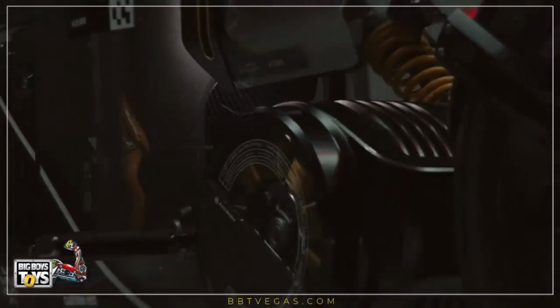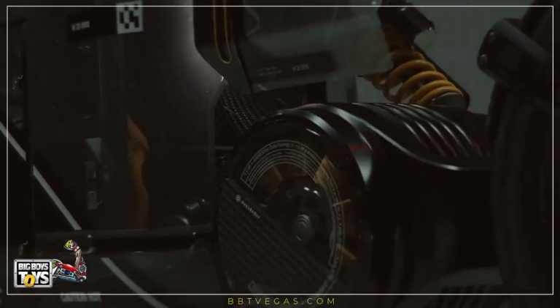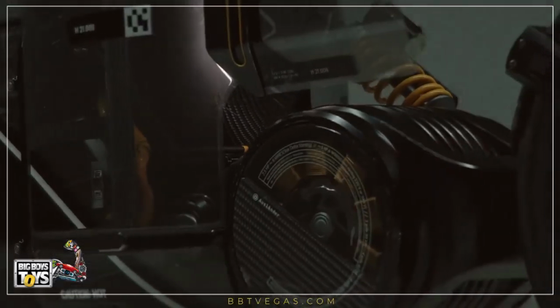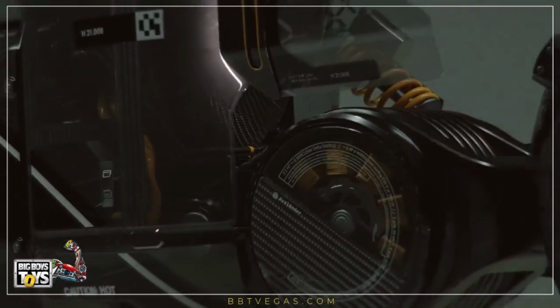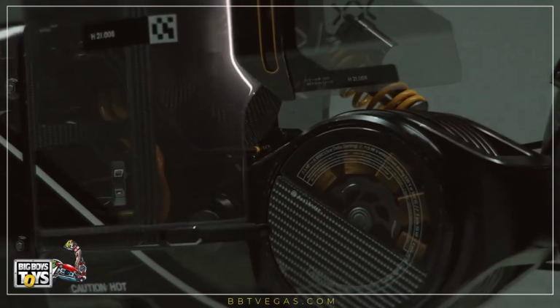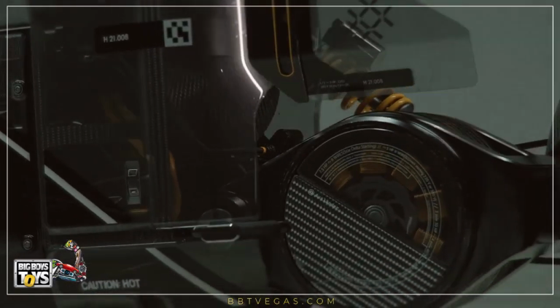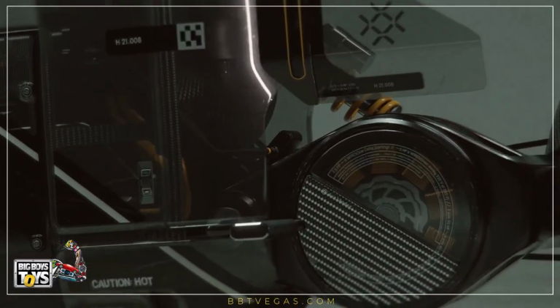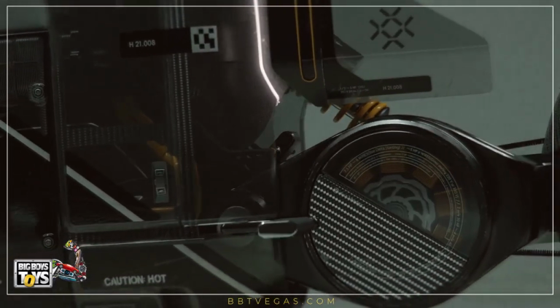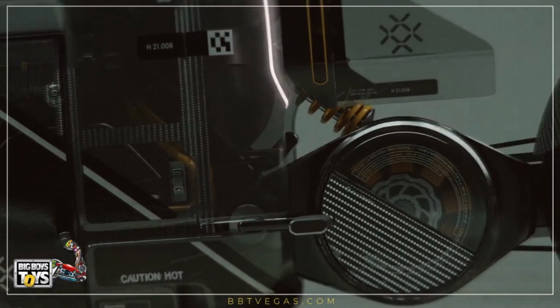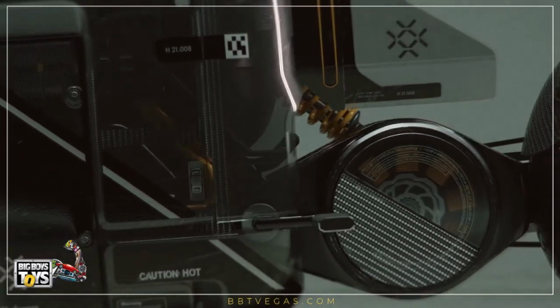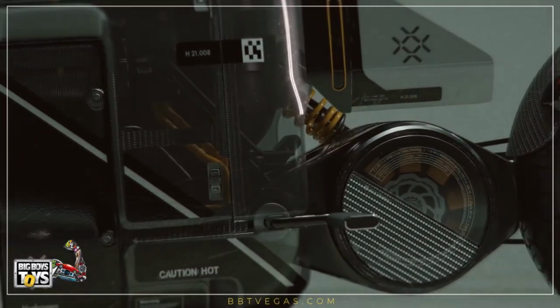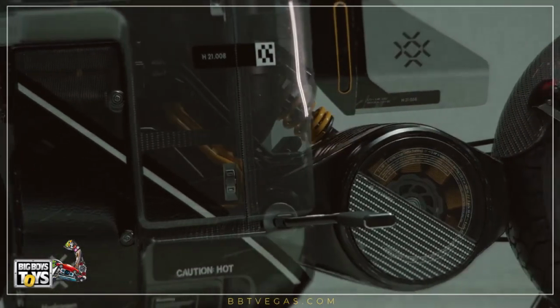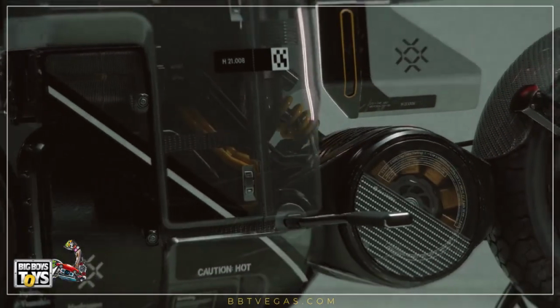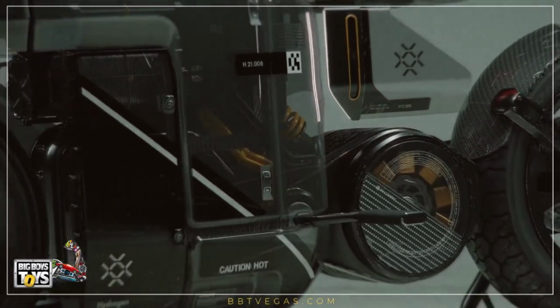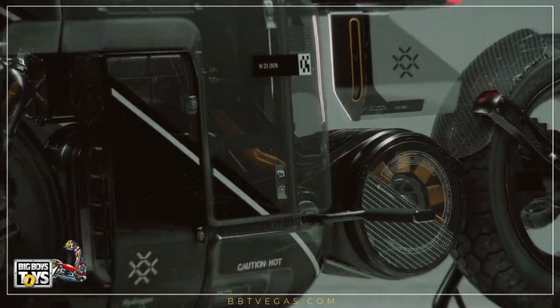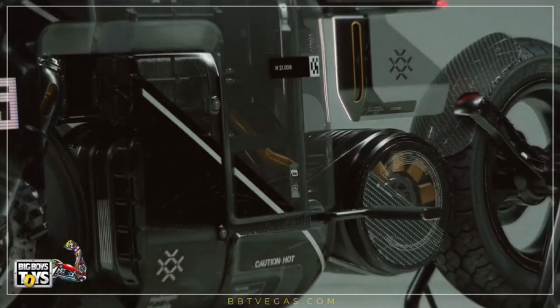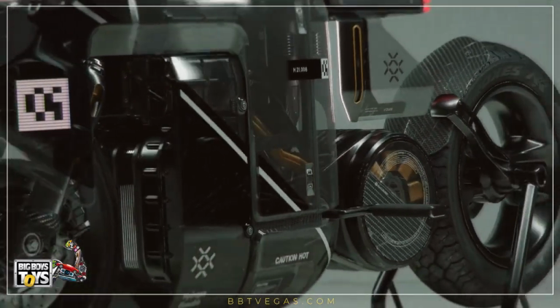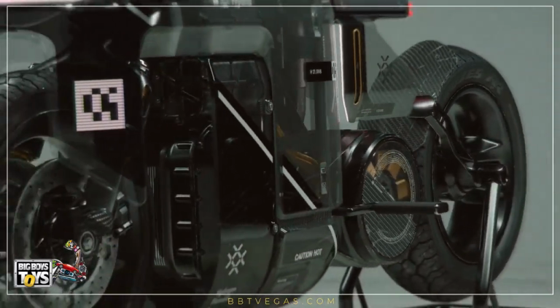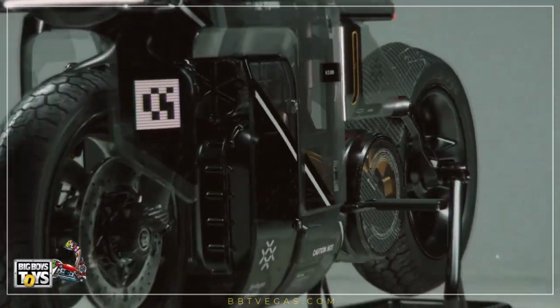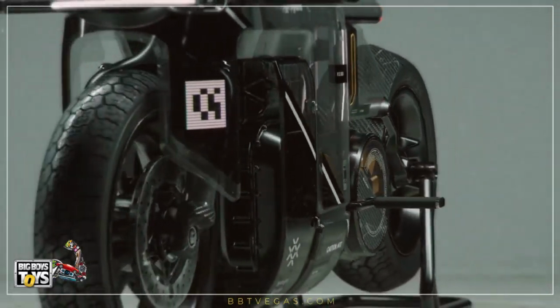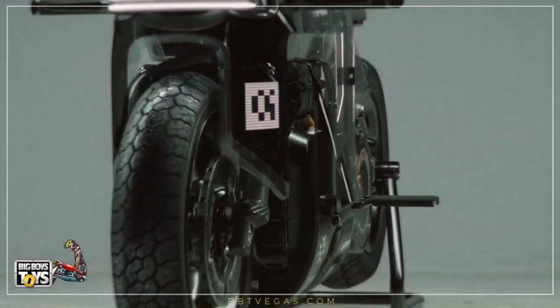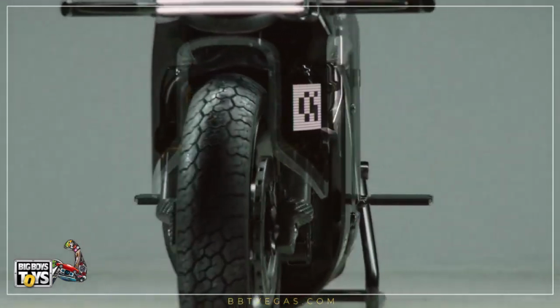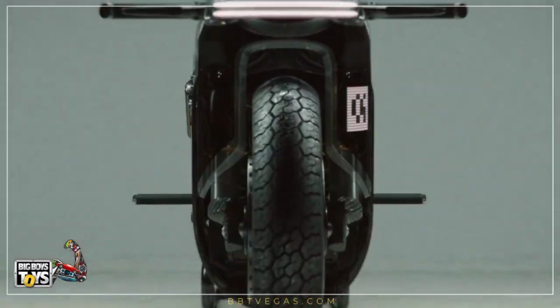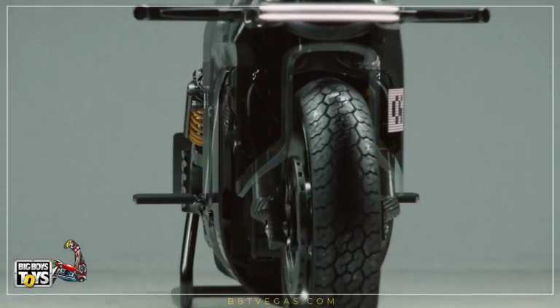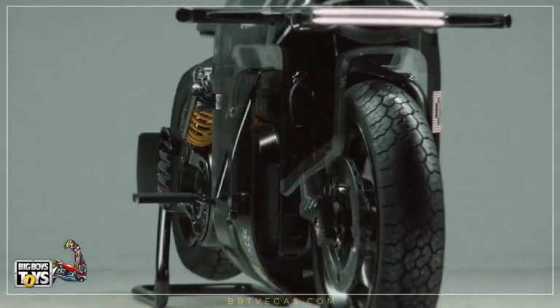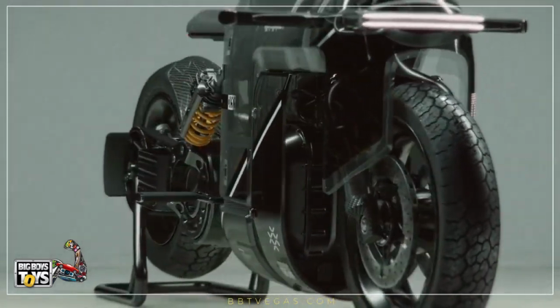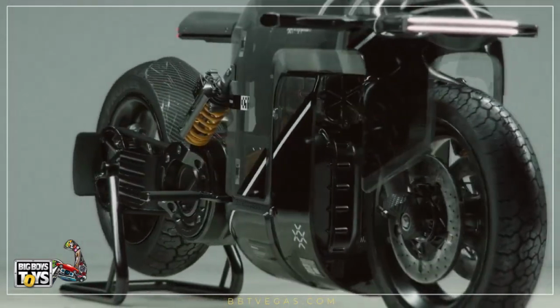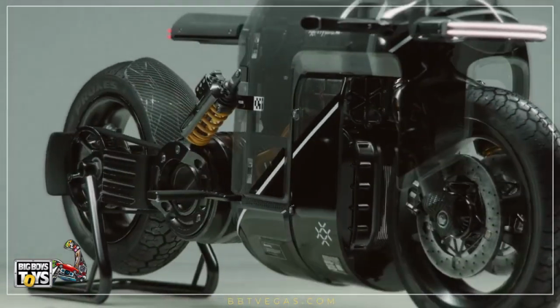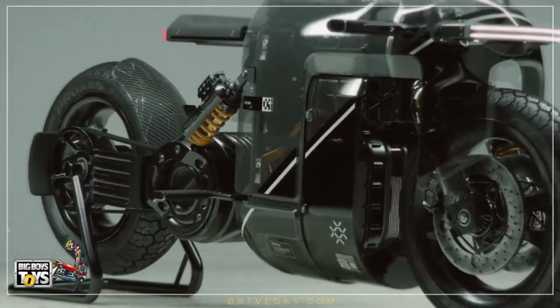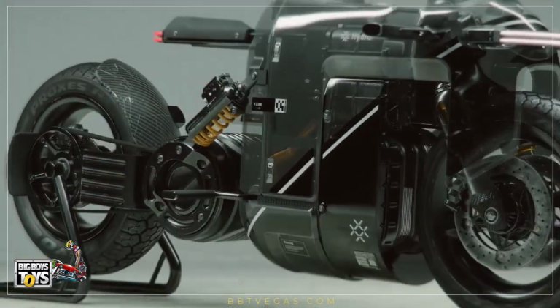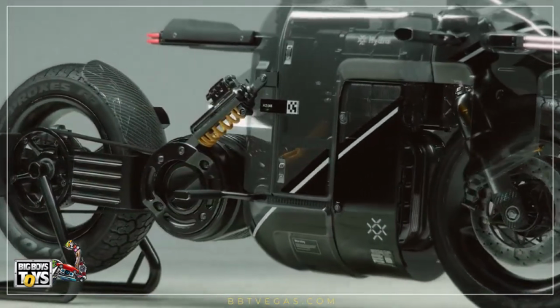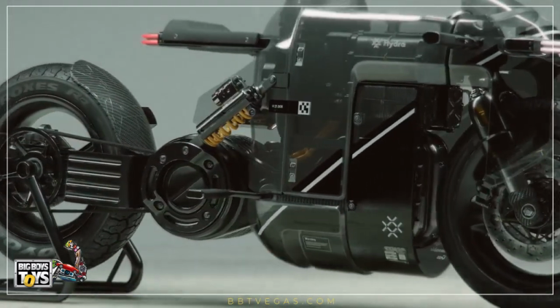The Hydra boasts a clear frame that displays the hydrogen tubing under it, allowing viewers to see how the conceptual hydrogen engine would work in practice.